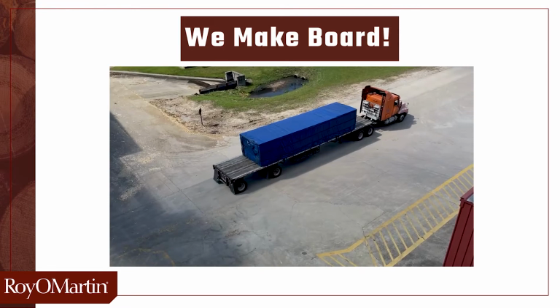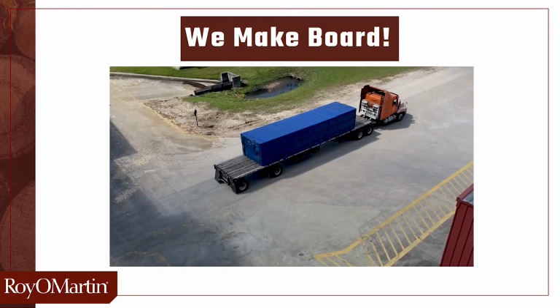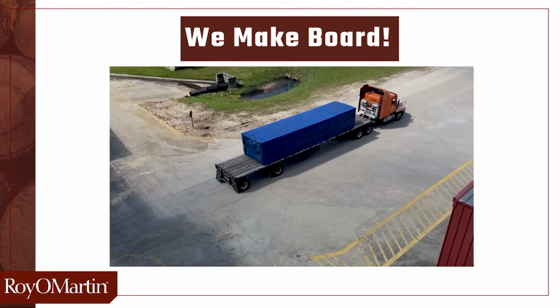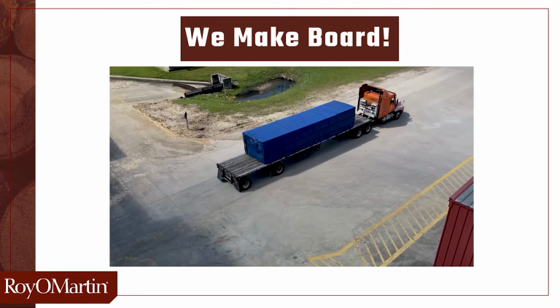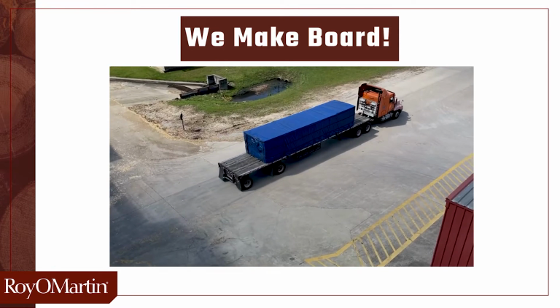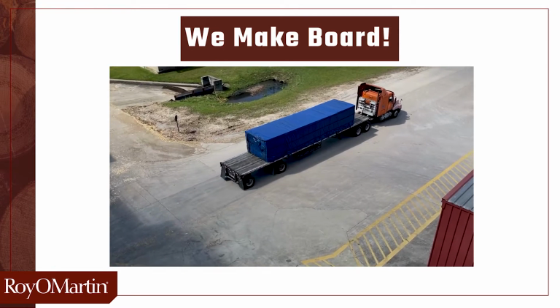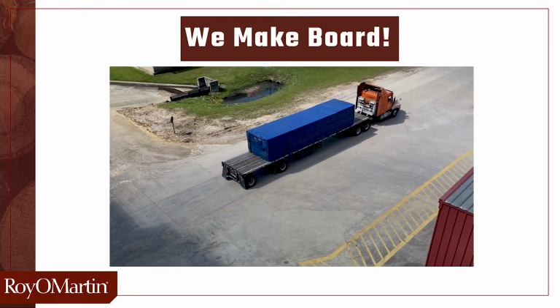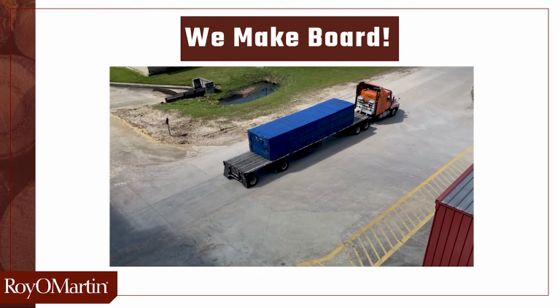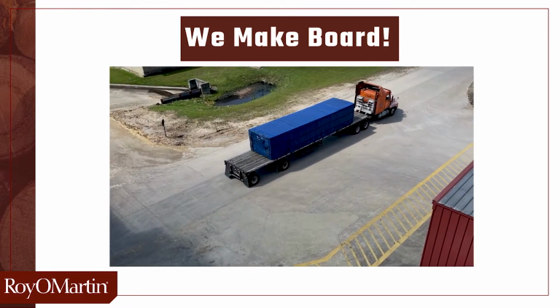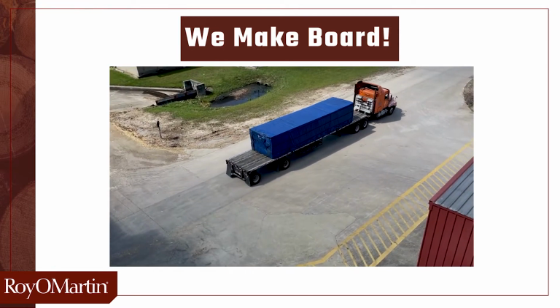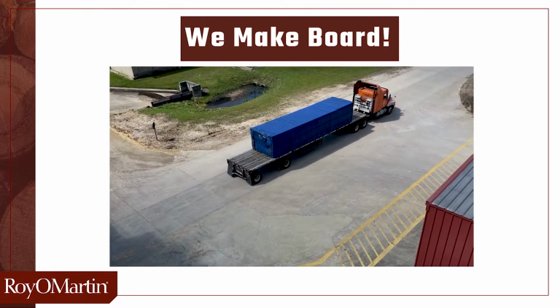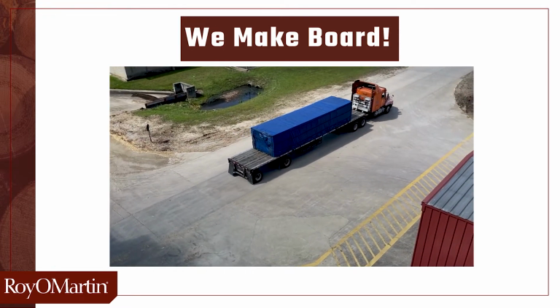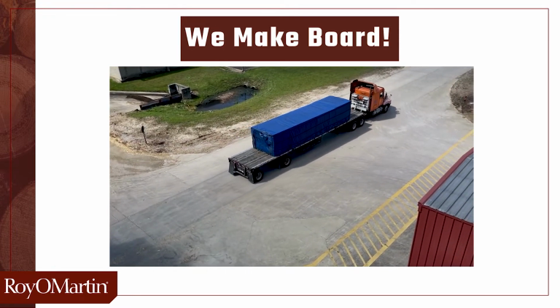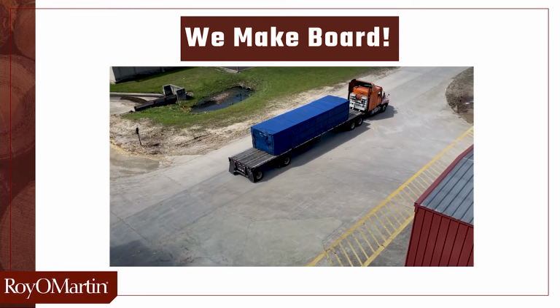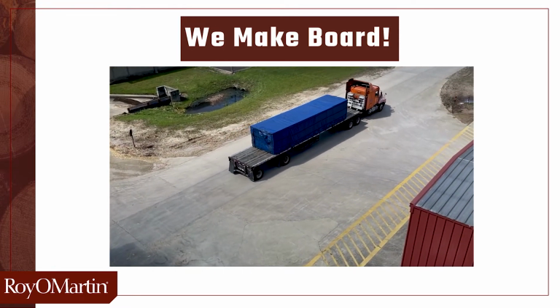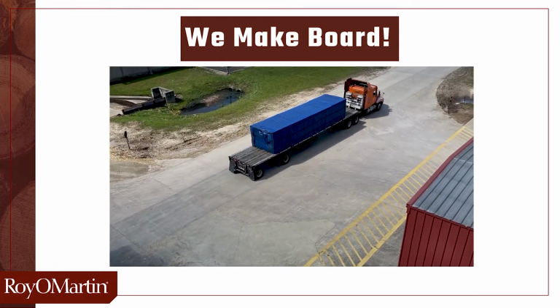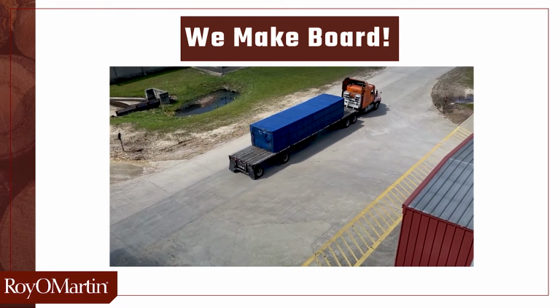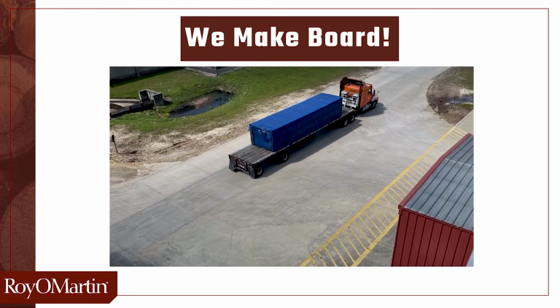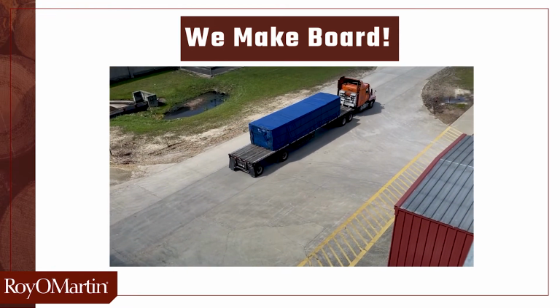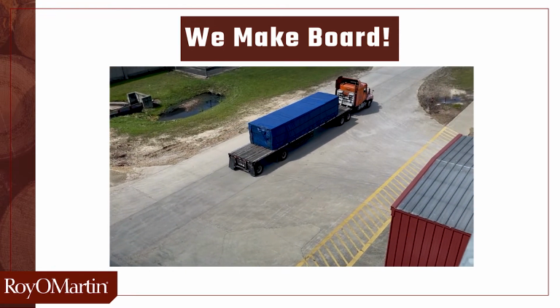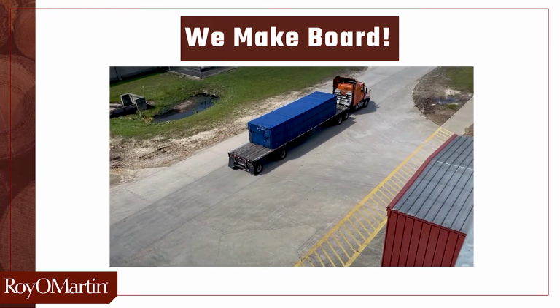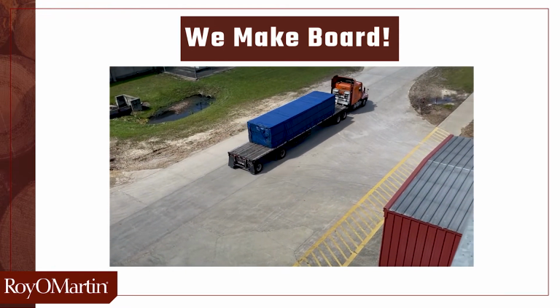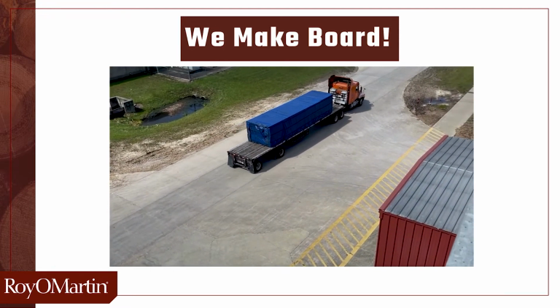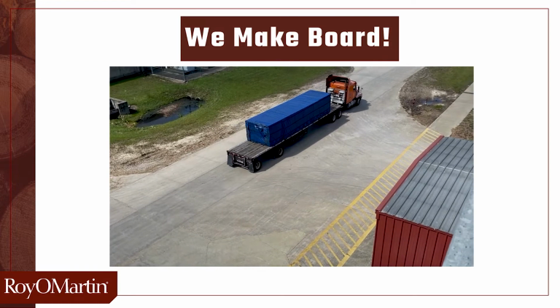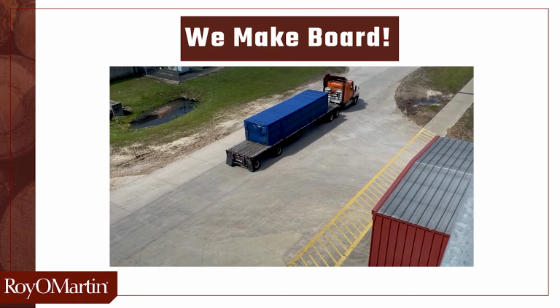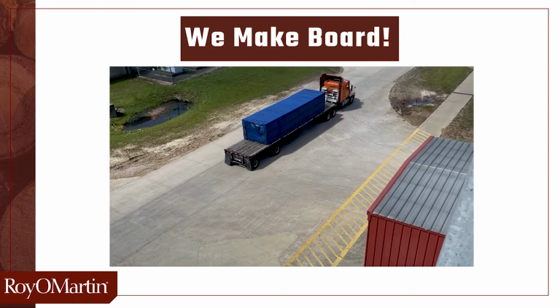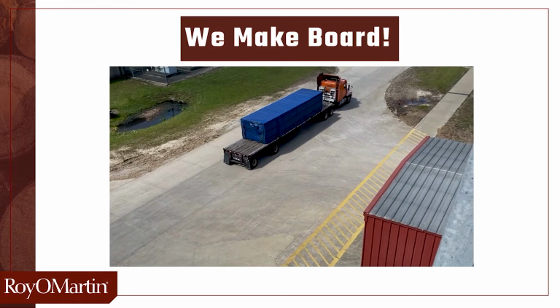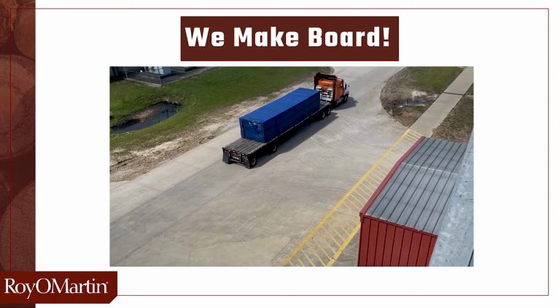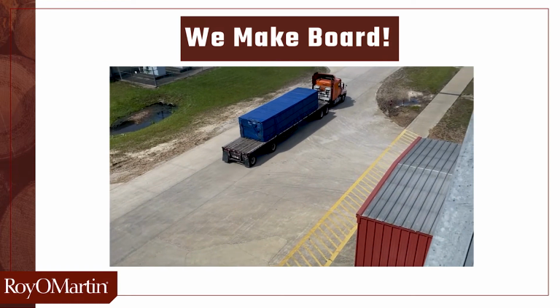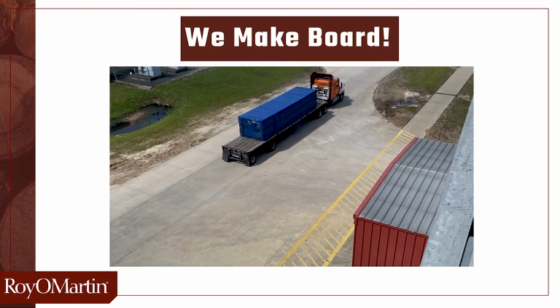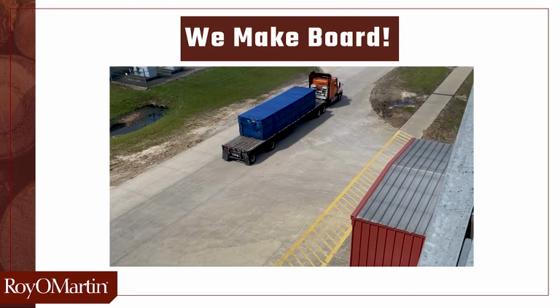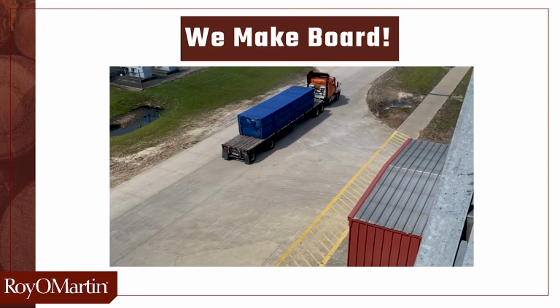Hopefully now you have a good understanding of how logs are turned into OSB. Thanks for watching.